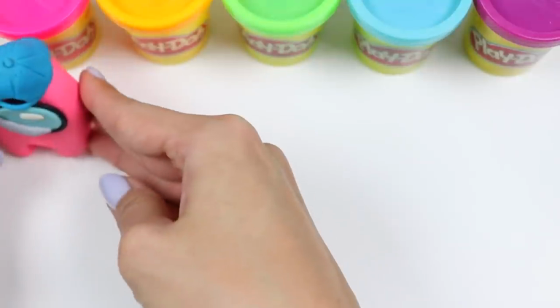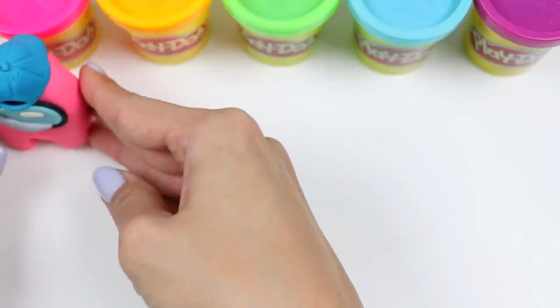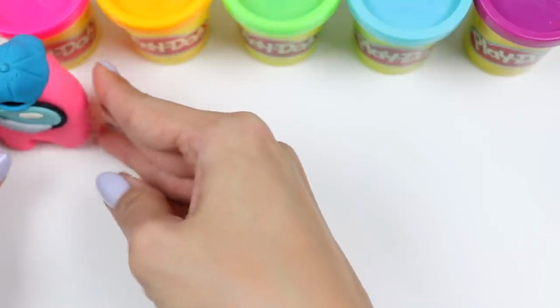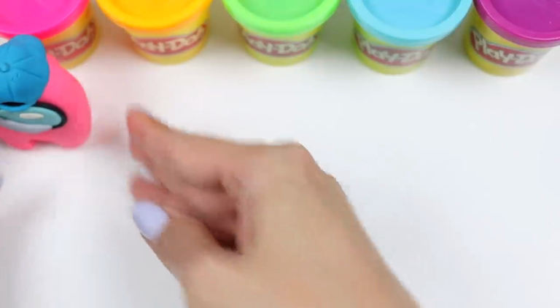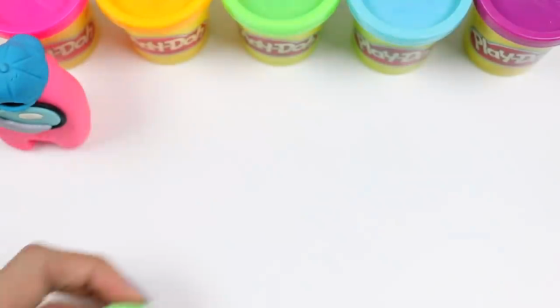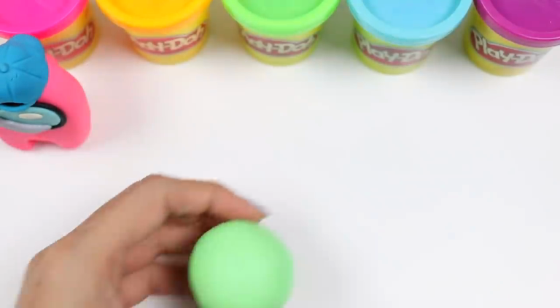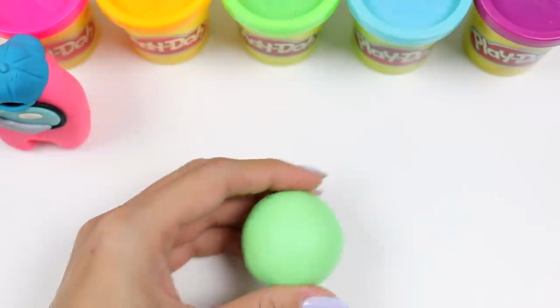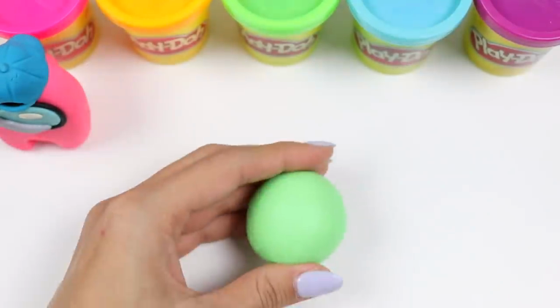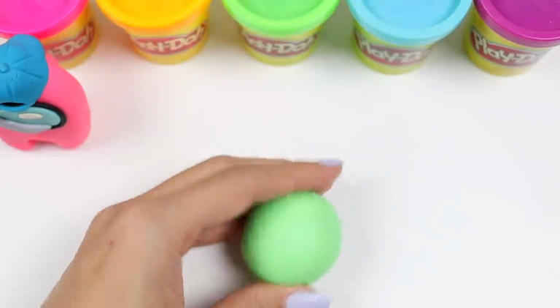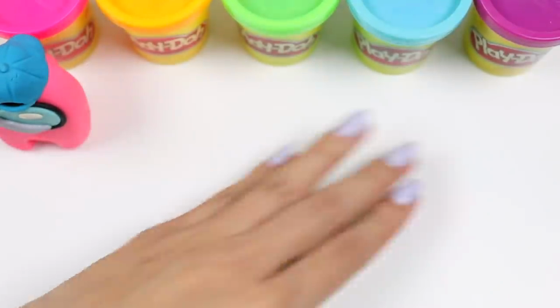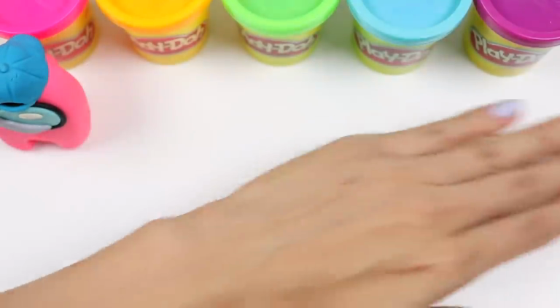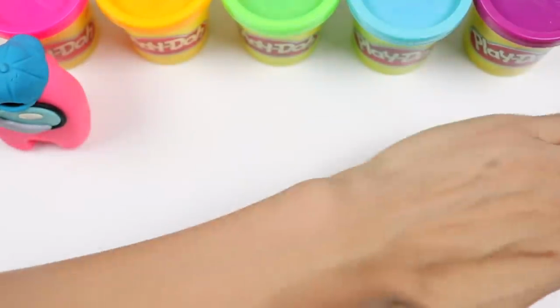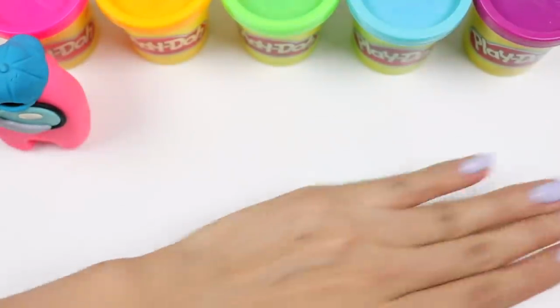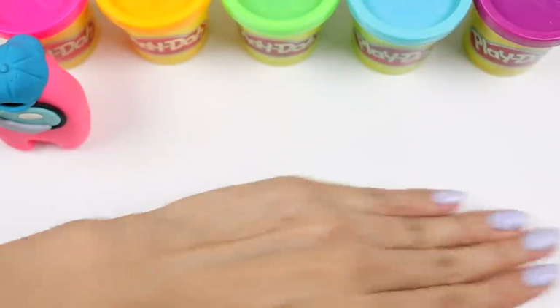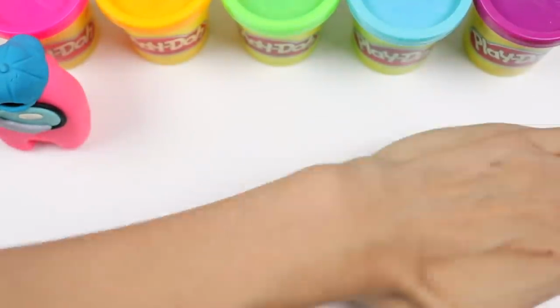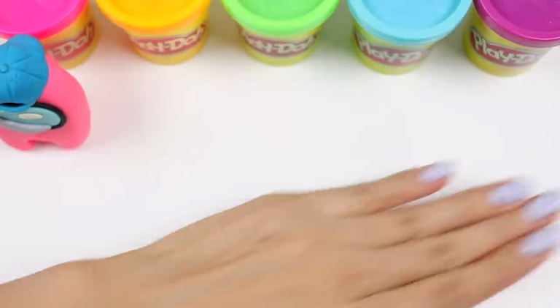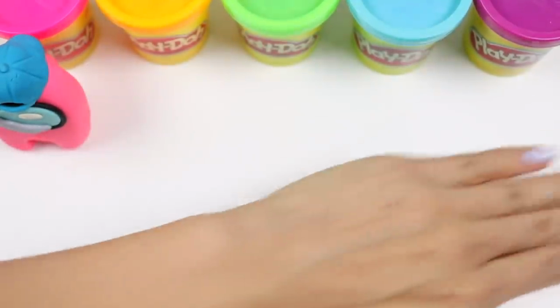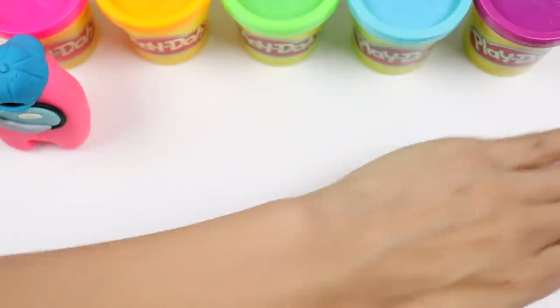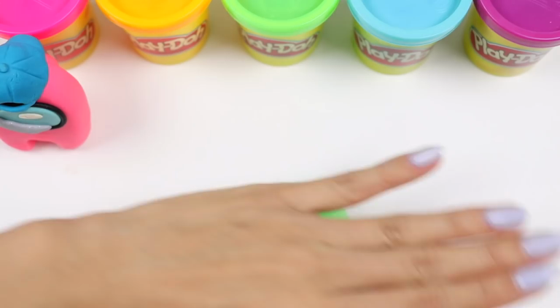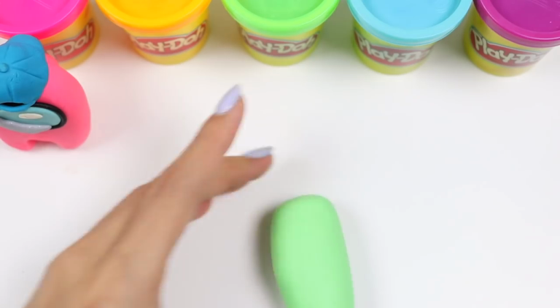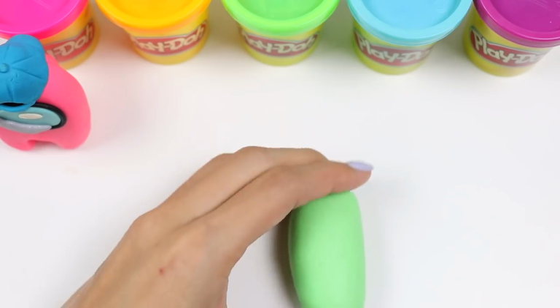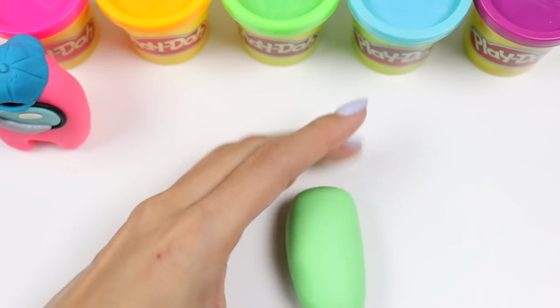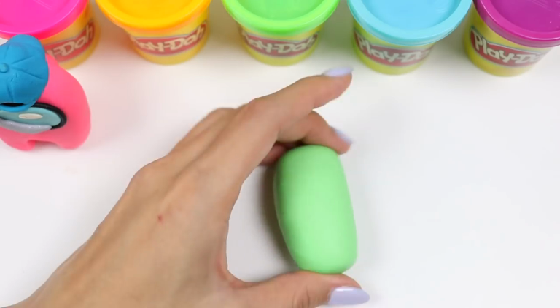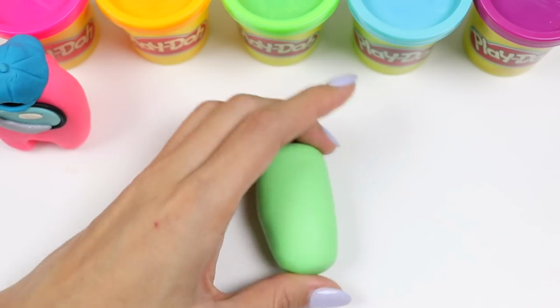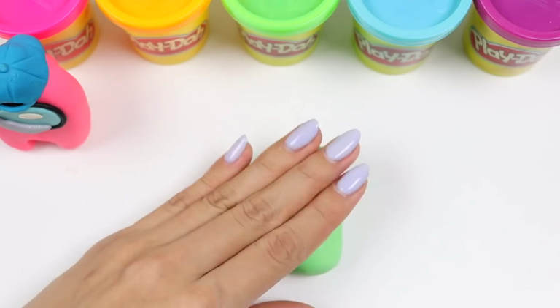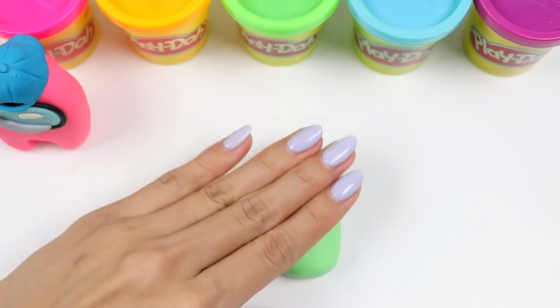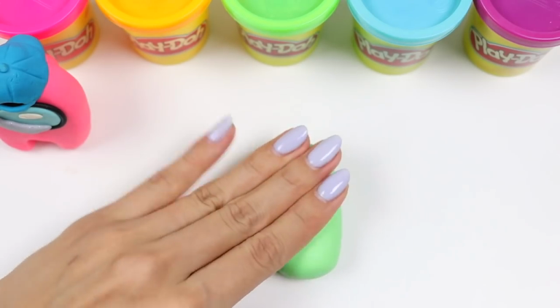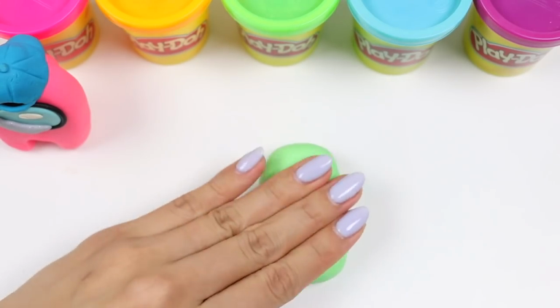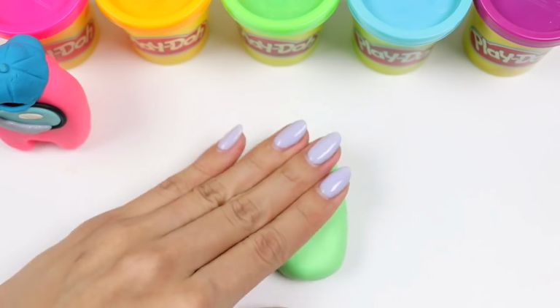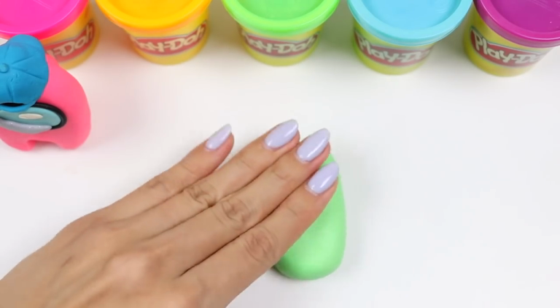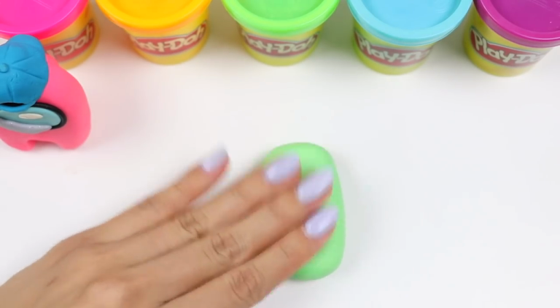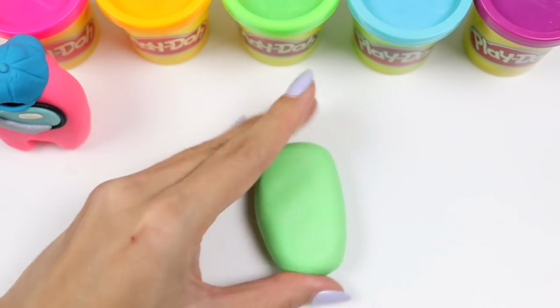Let's make another character with green! Make it the same way you did the first one and then we can work on the accessories!